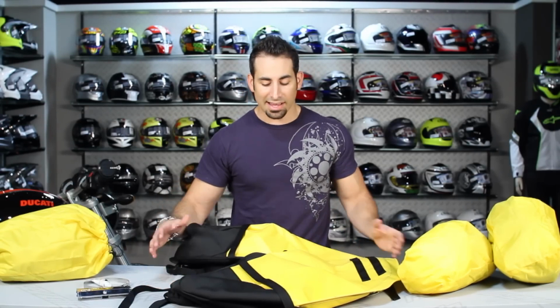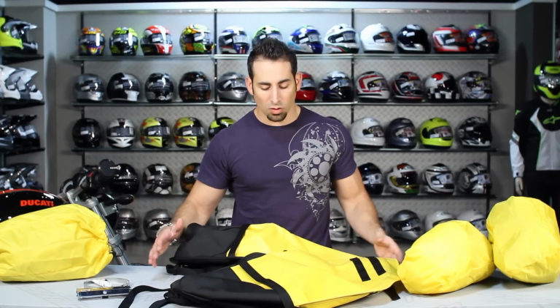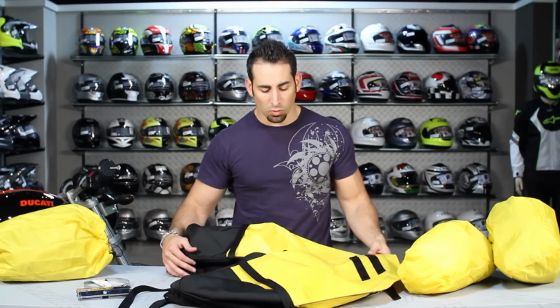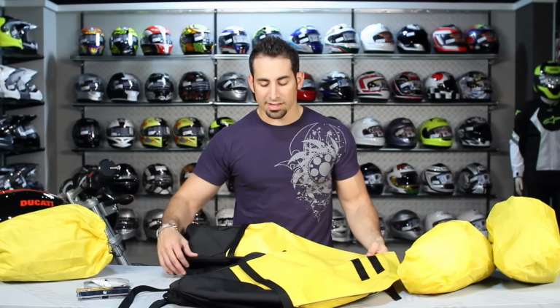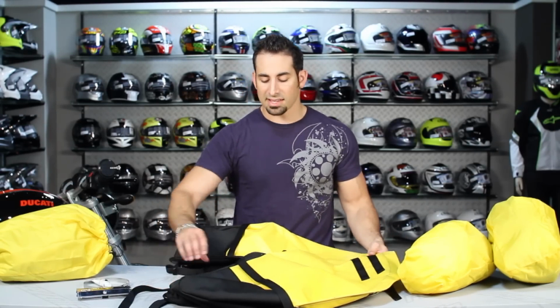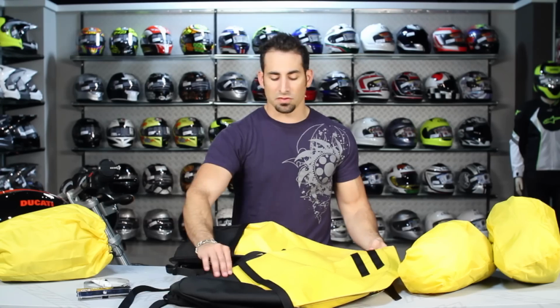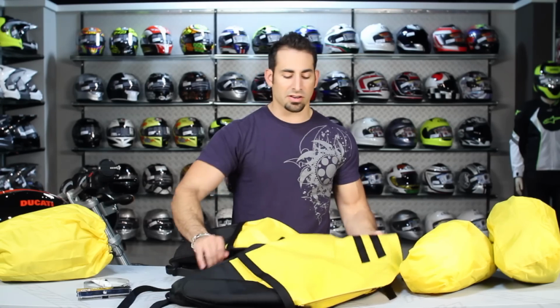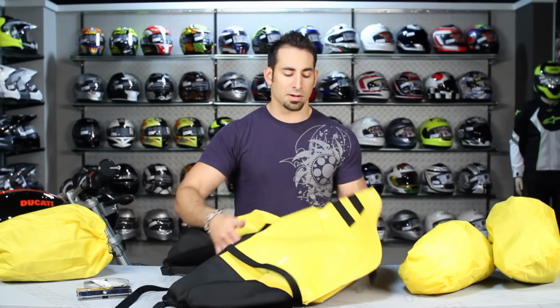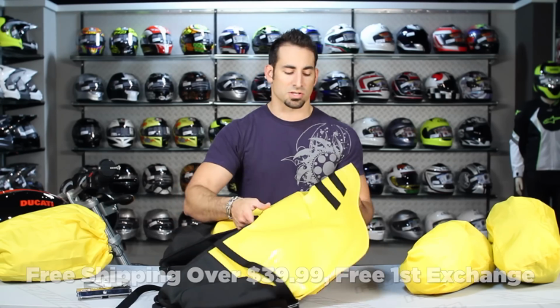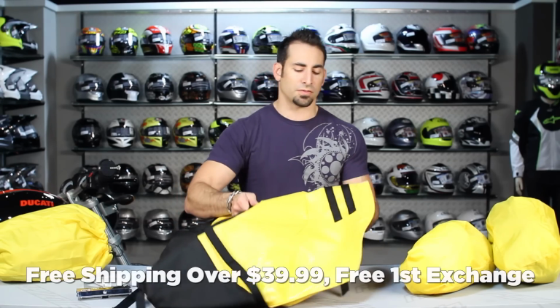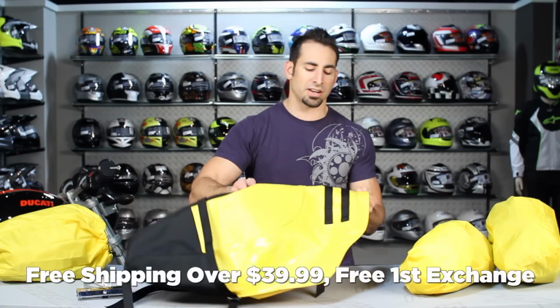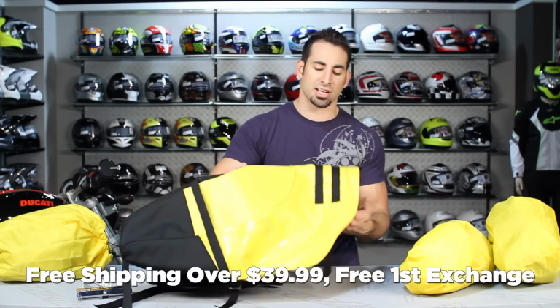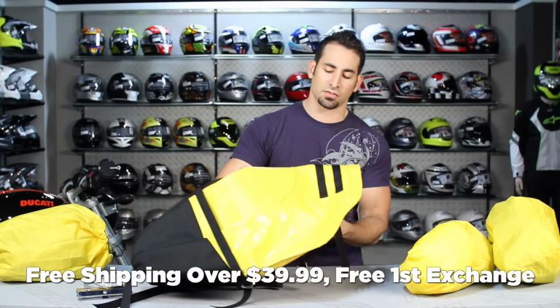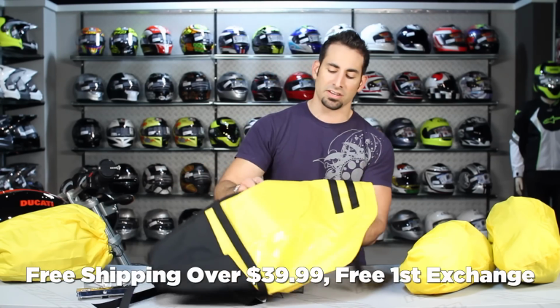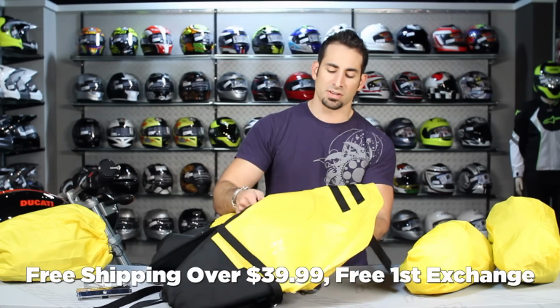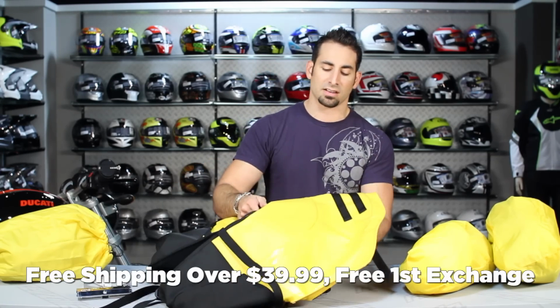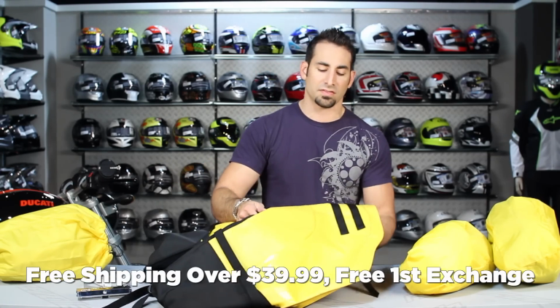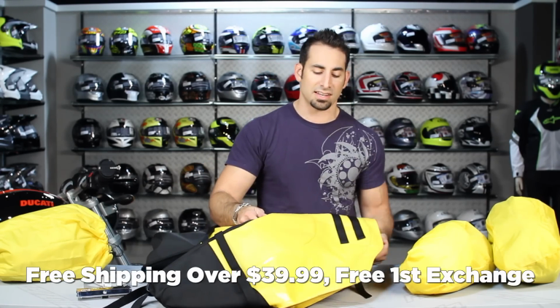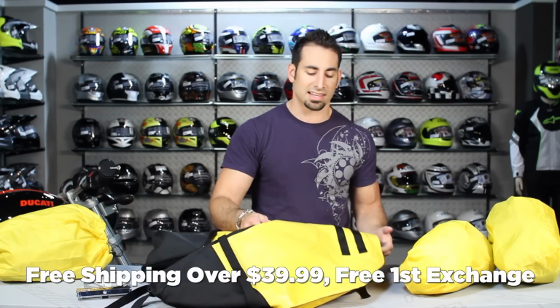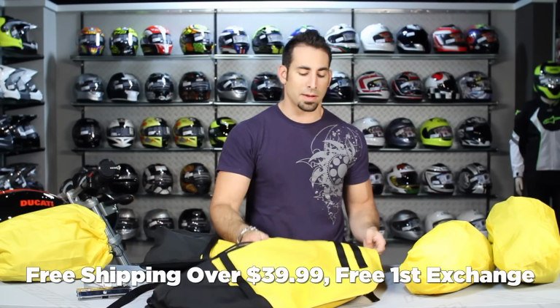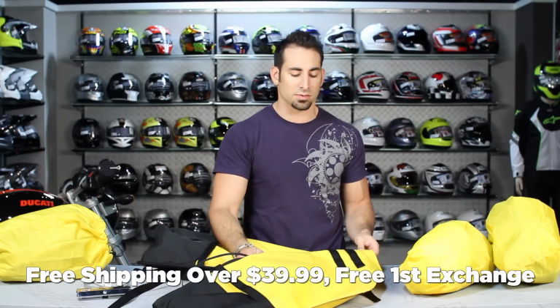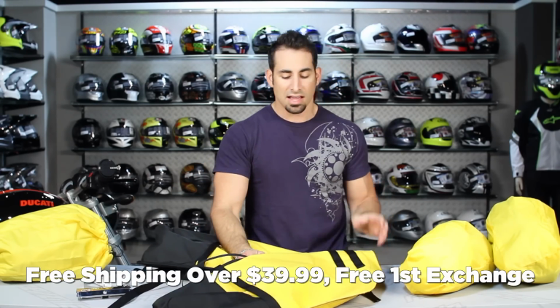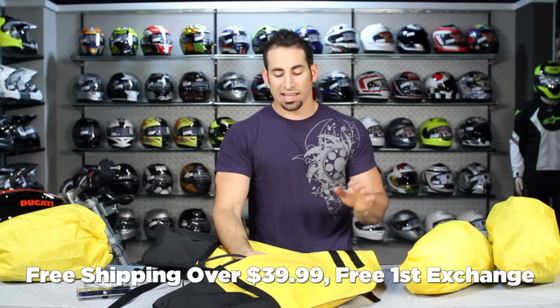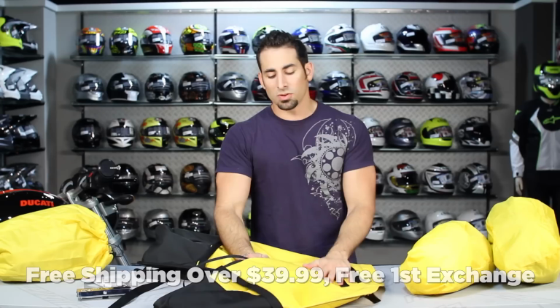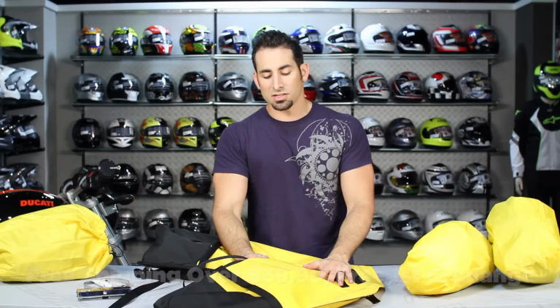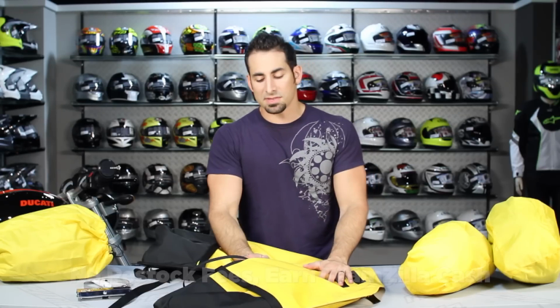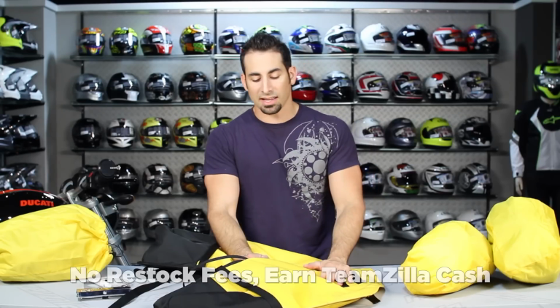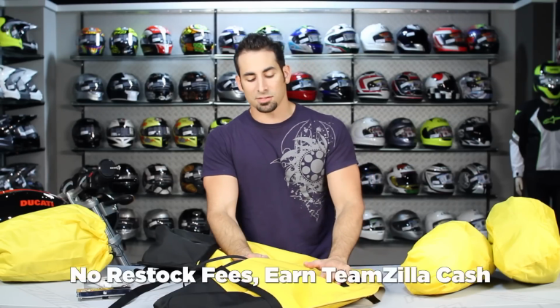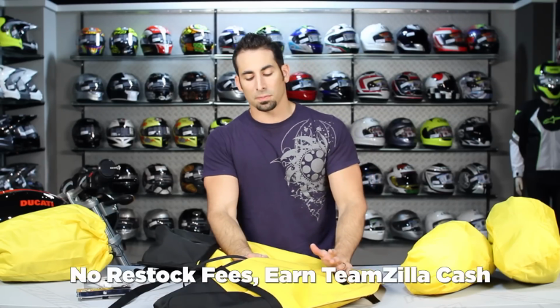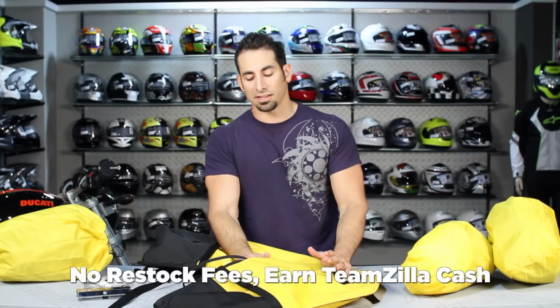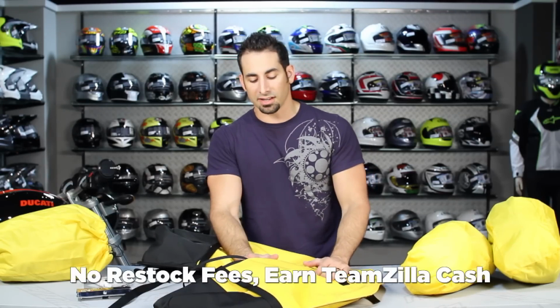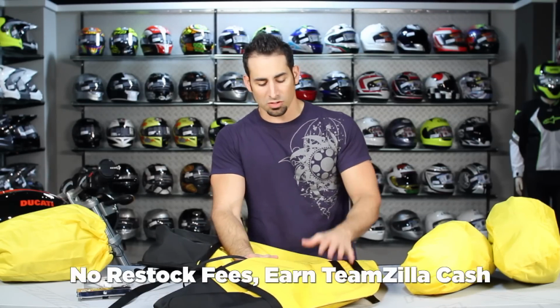And as always, if it's over $300 we'll ship for free, exchange for free, no restock fee if you need to send it back to us. And you can always earn TeamZilla cash to be applied to your next order.